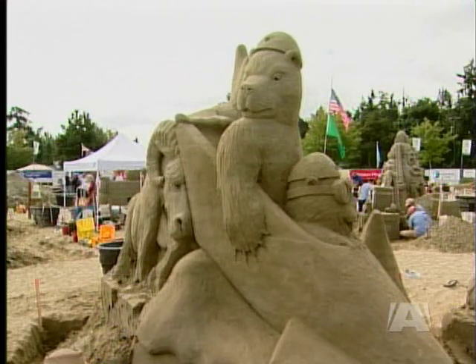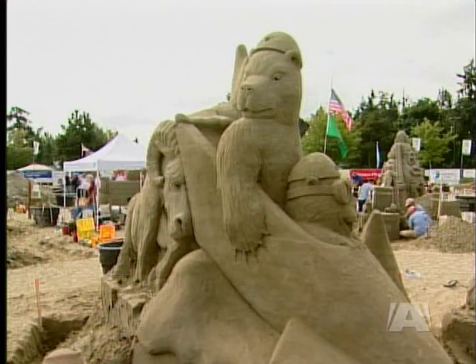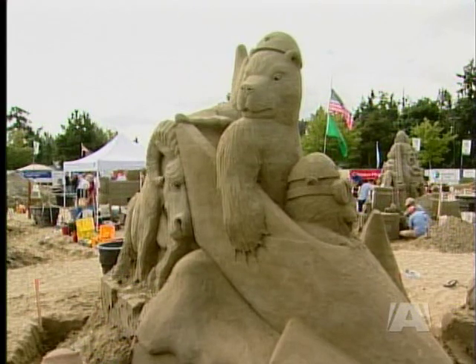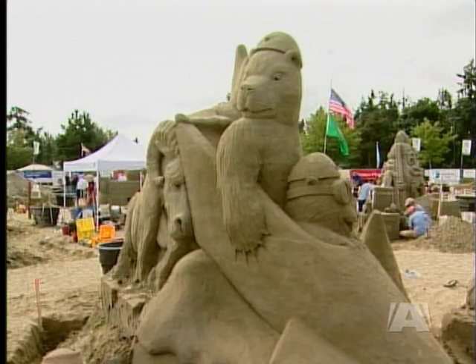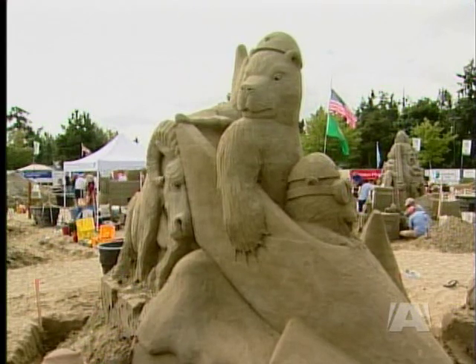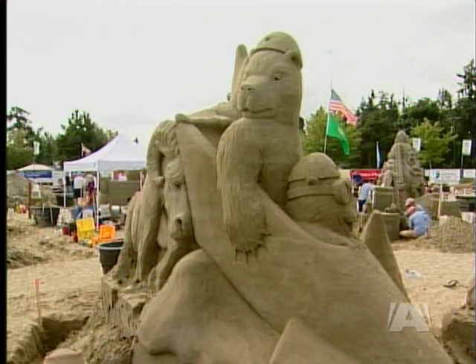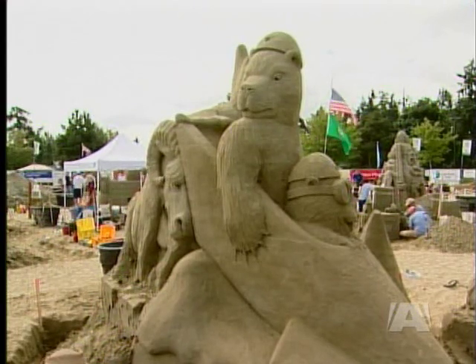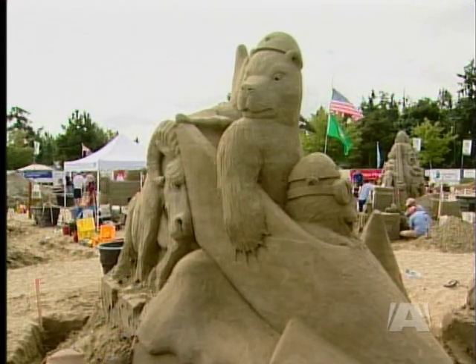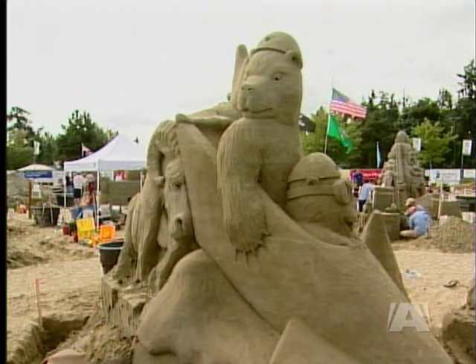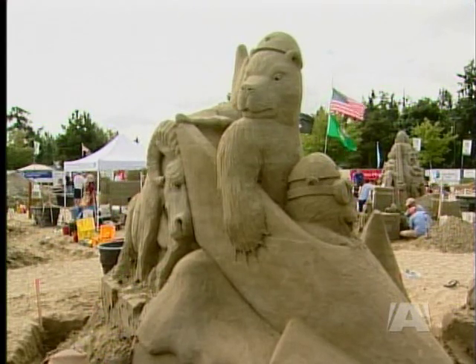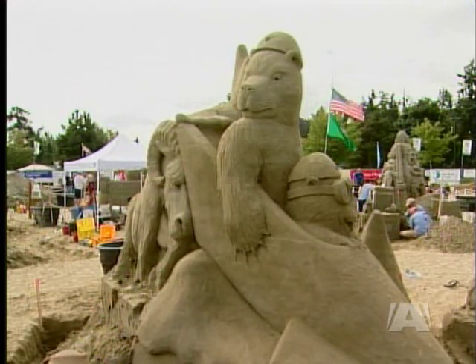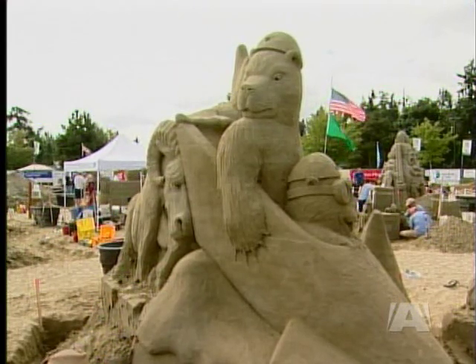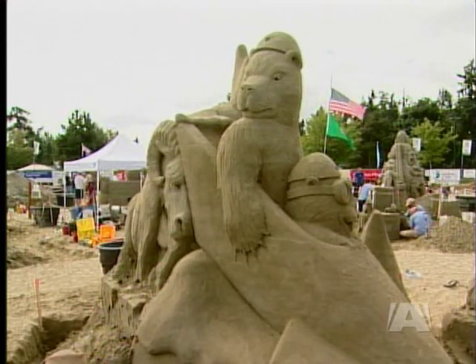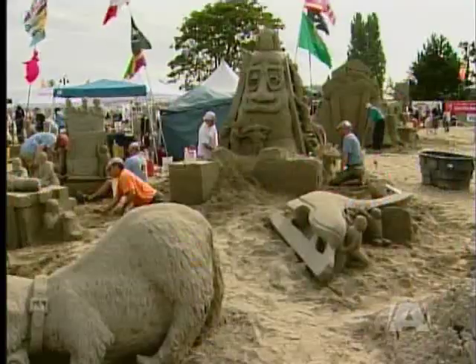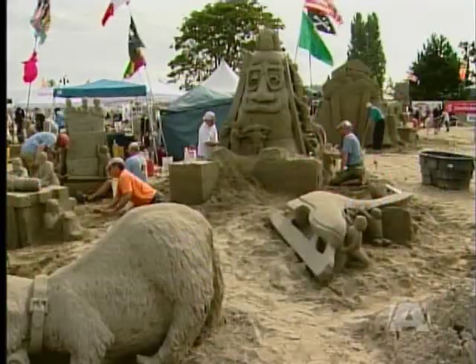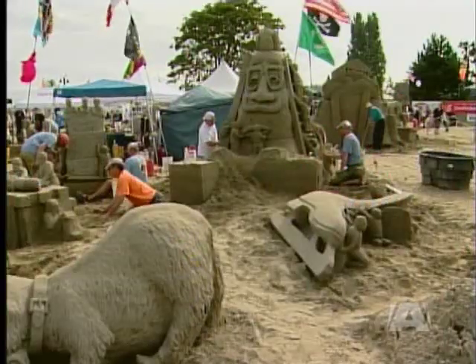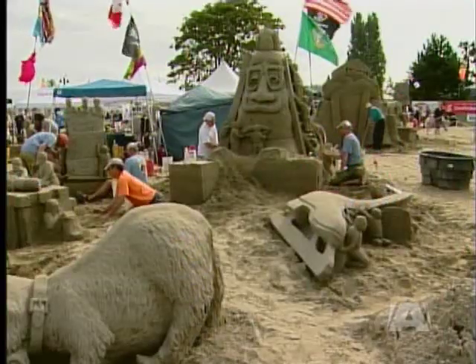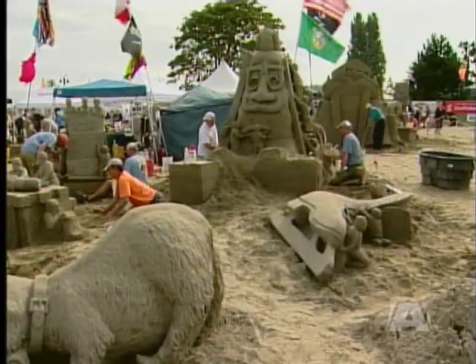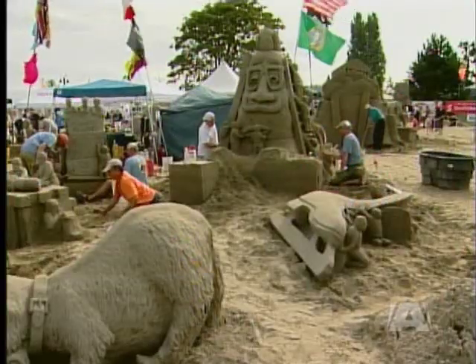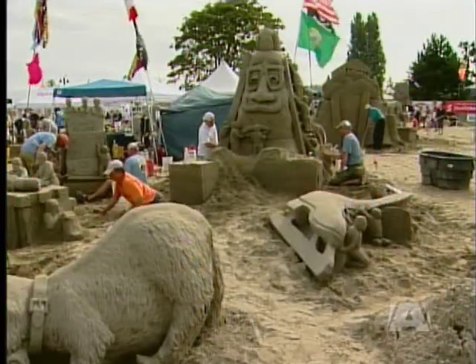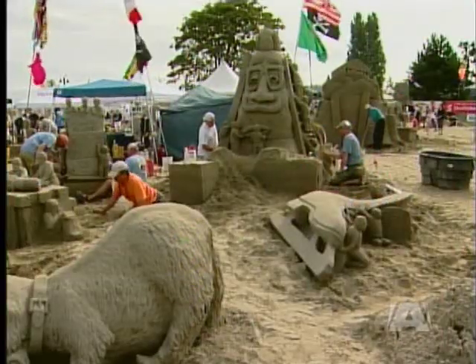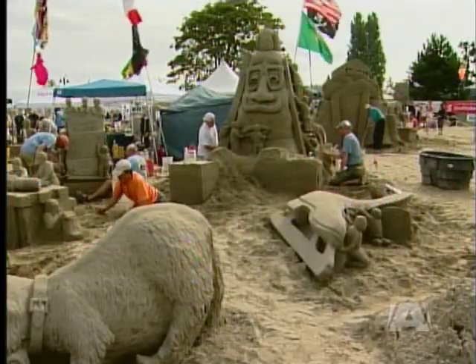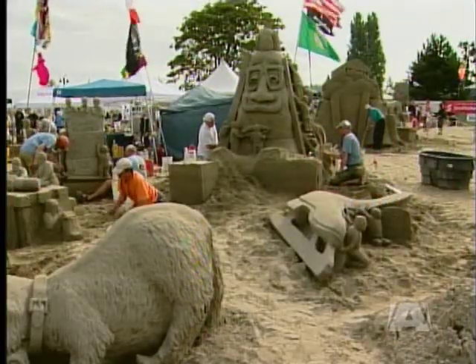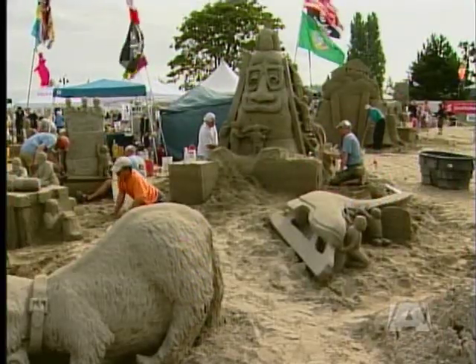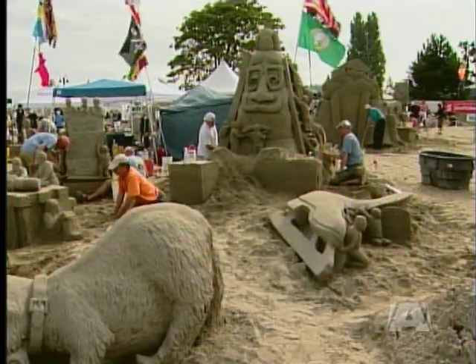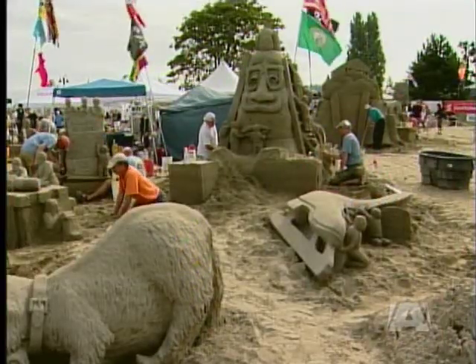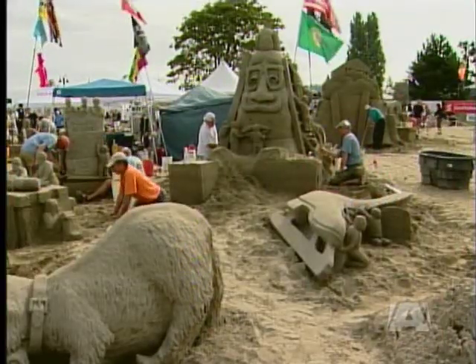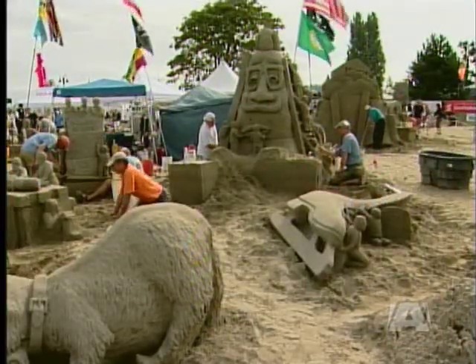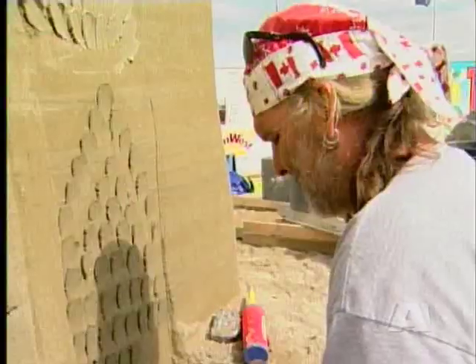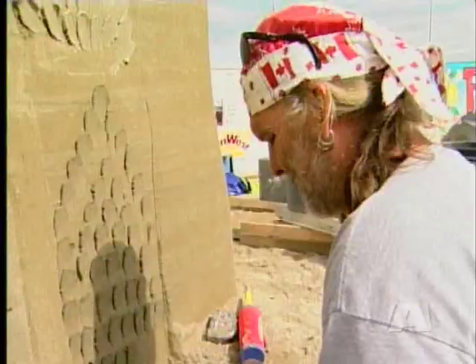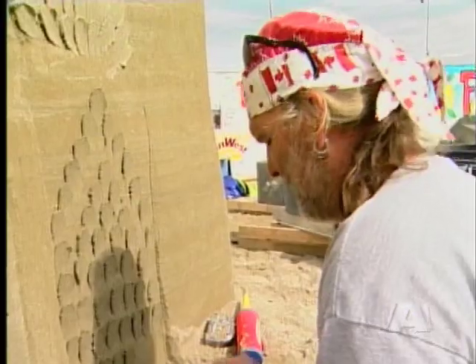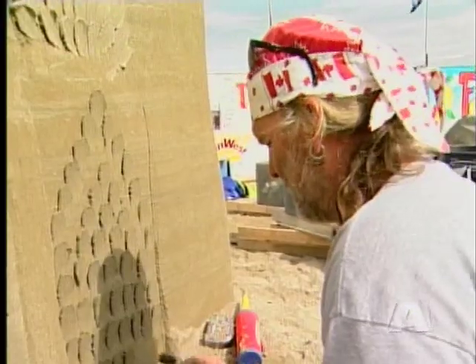The artists will sculpt all day Saturday, finishing just before dark. Their designs will be completed with seven more hours of work on Sunday.